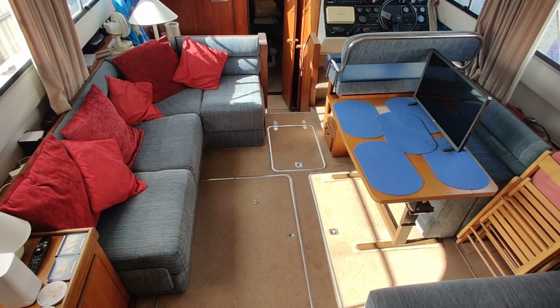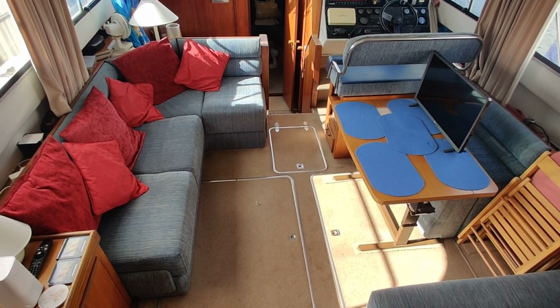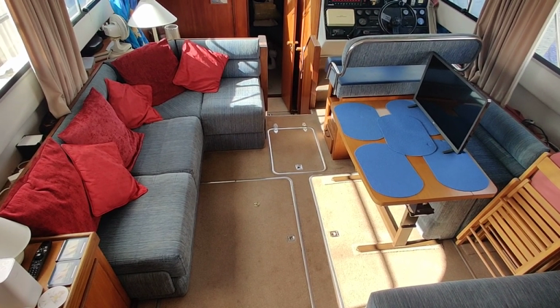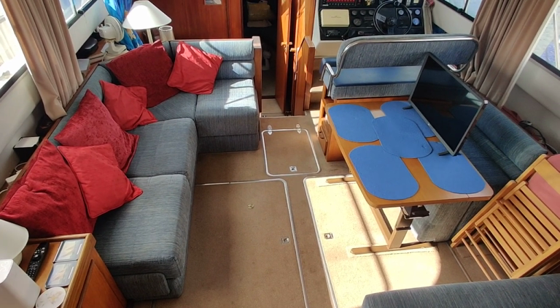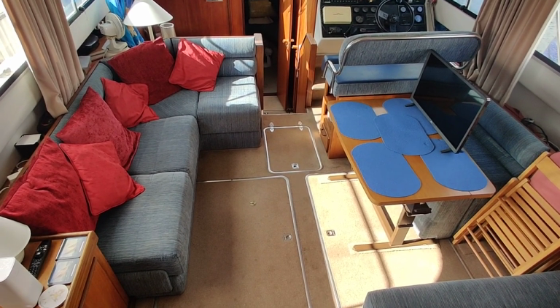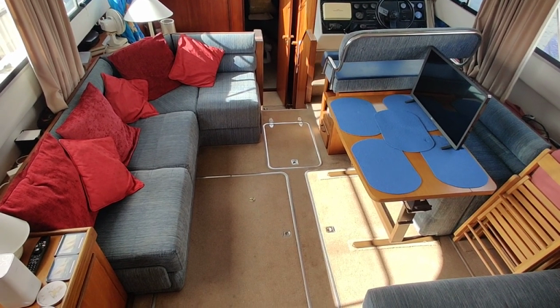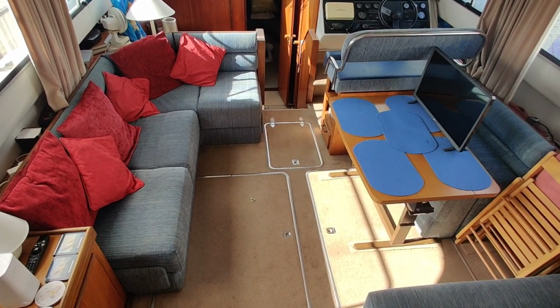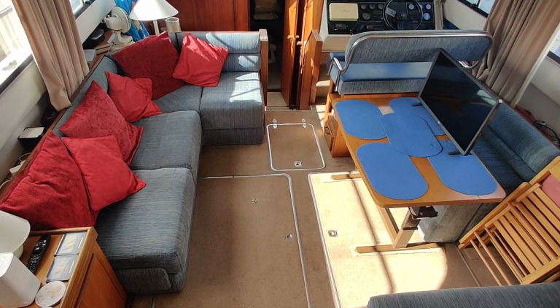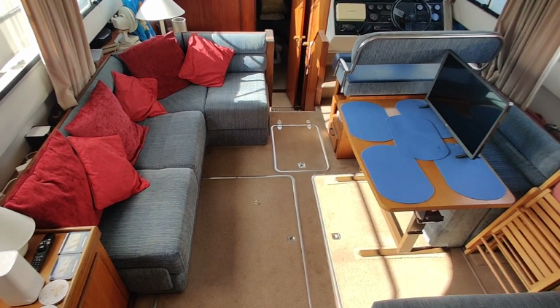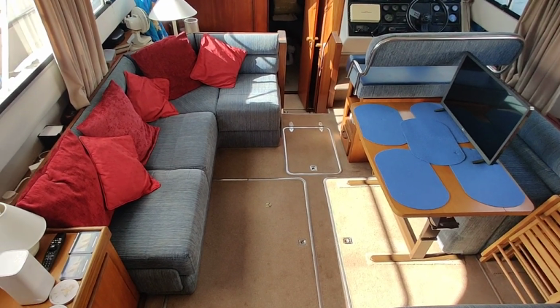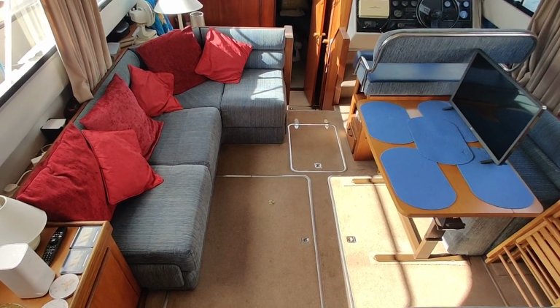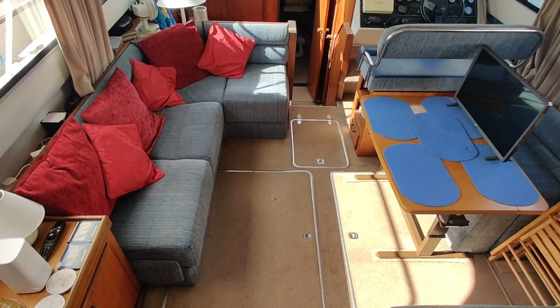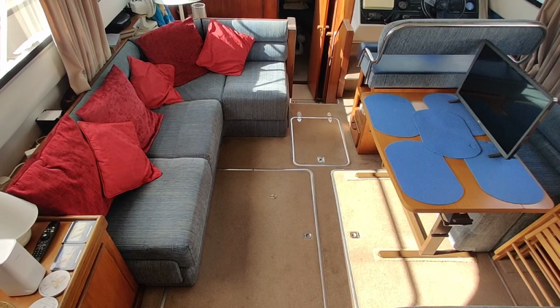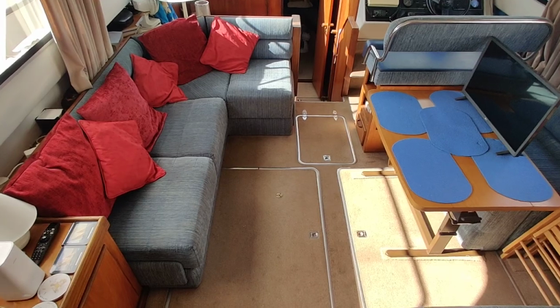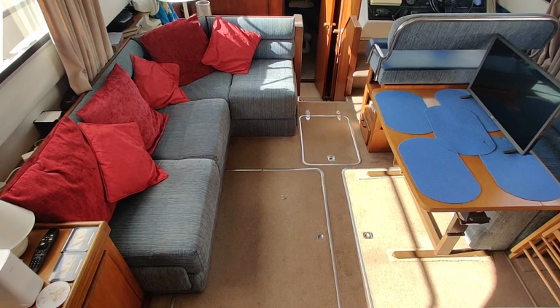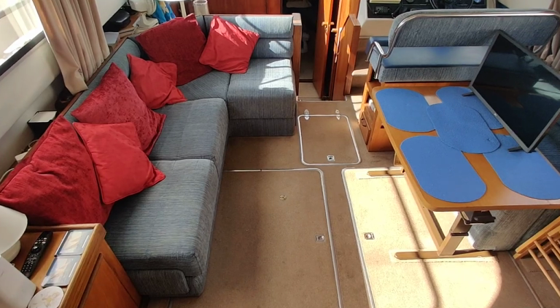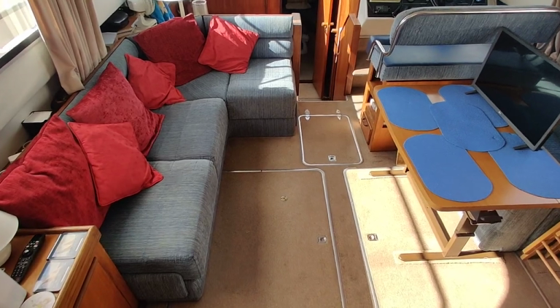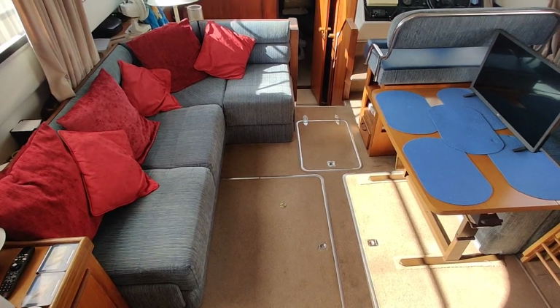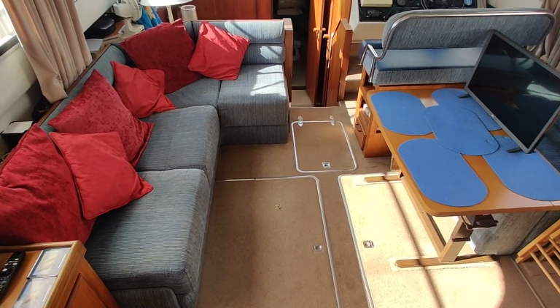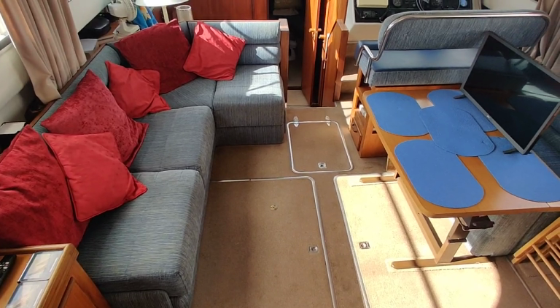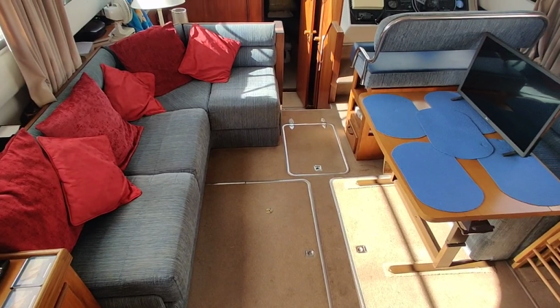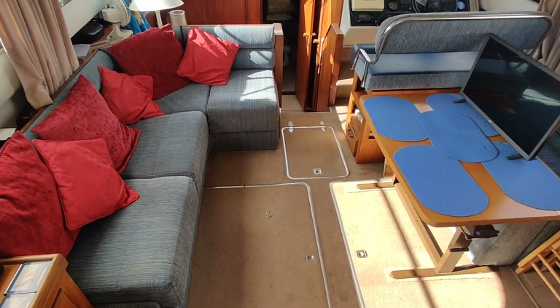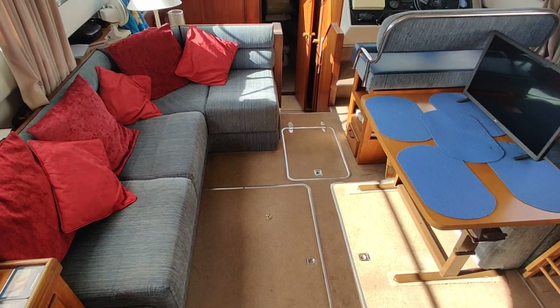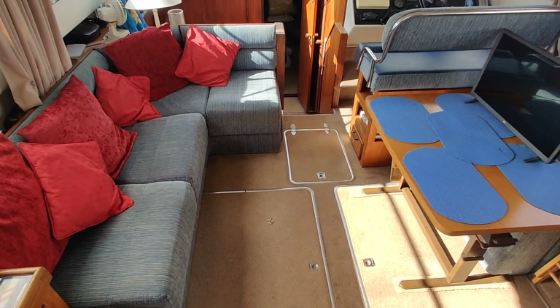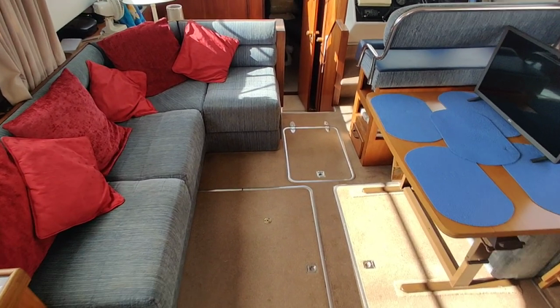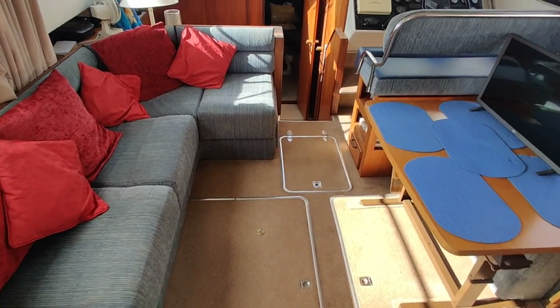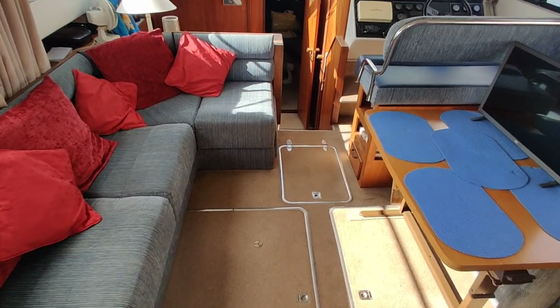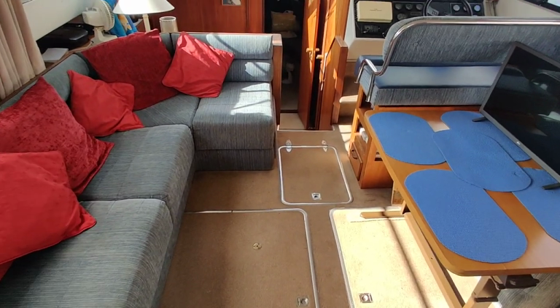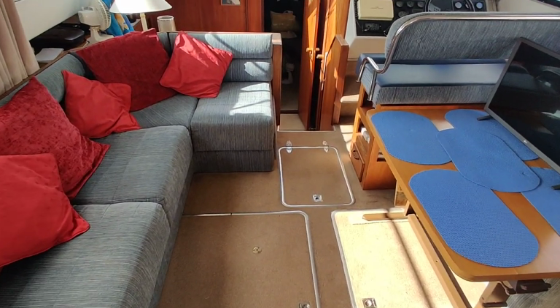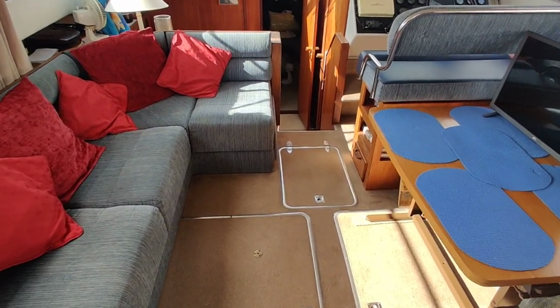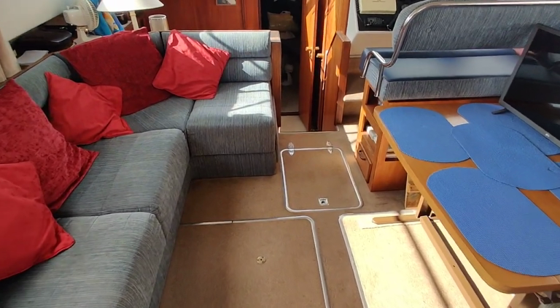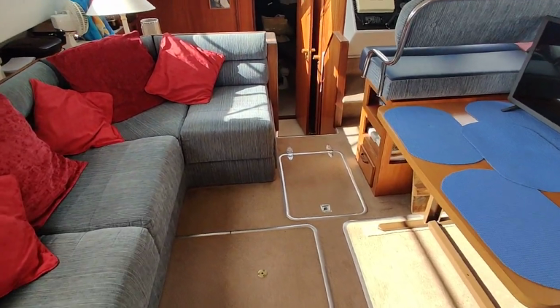At the moment I am in the companionway. Nice sliding door, and there's lots of space getting in and out.